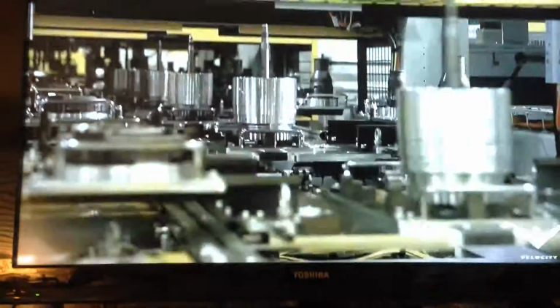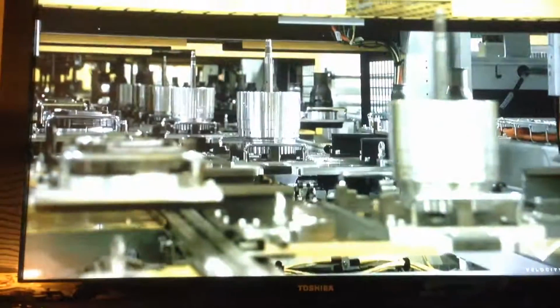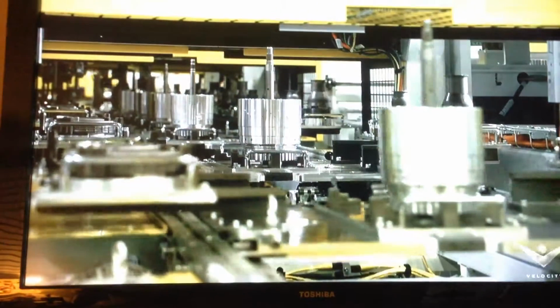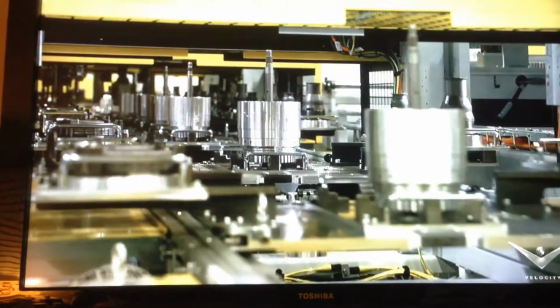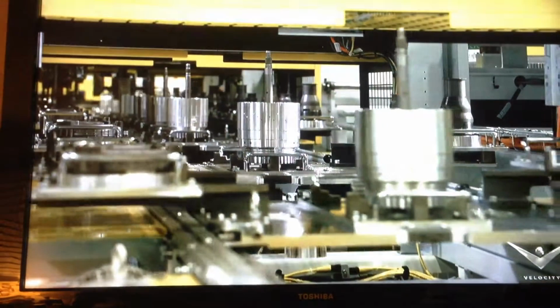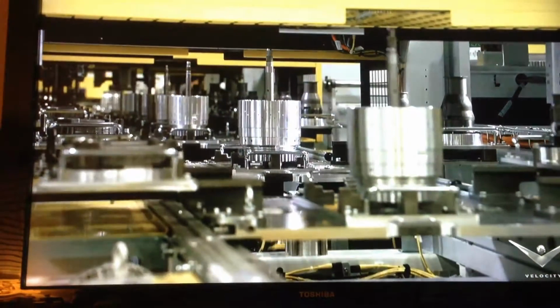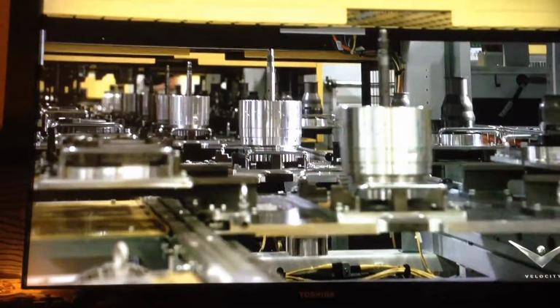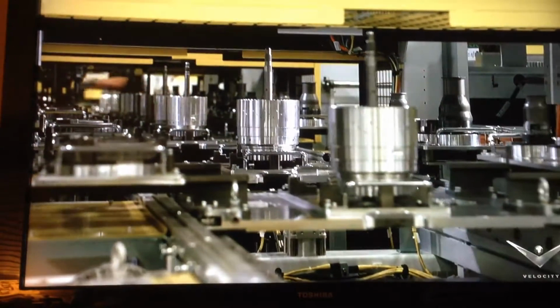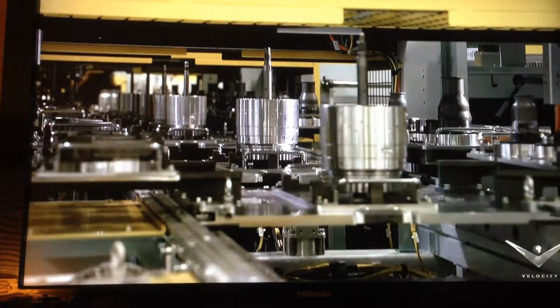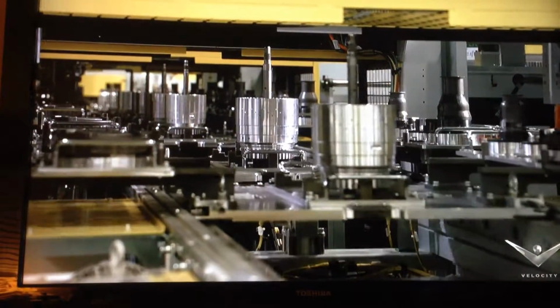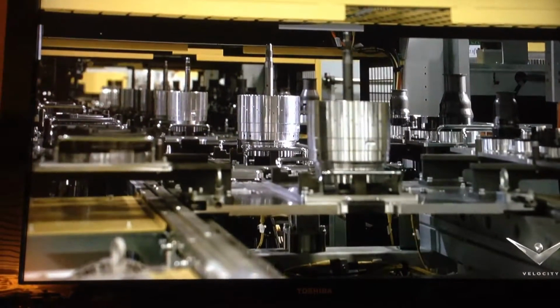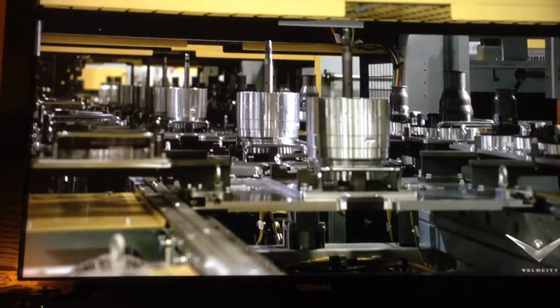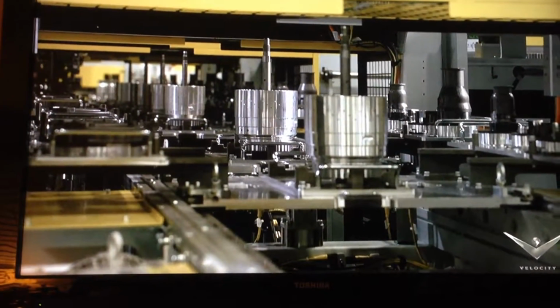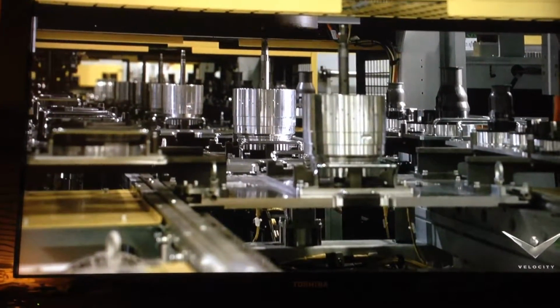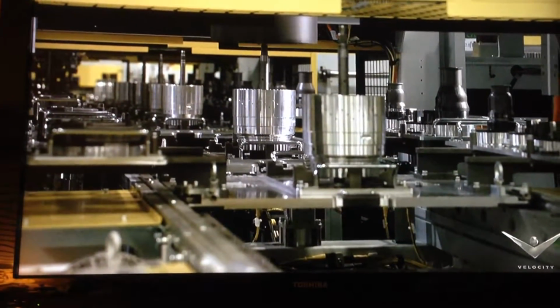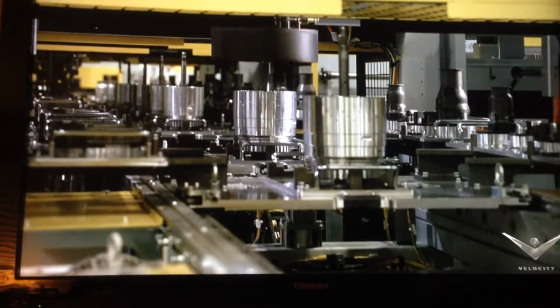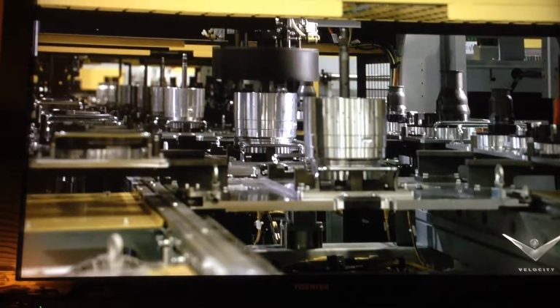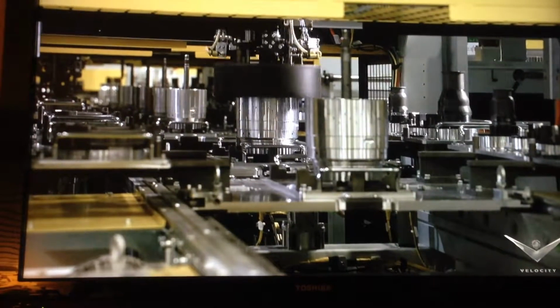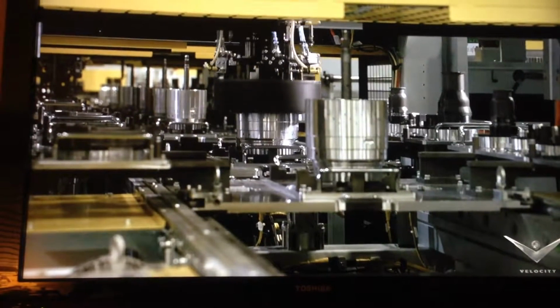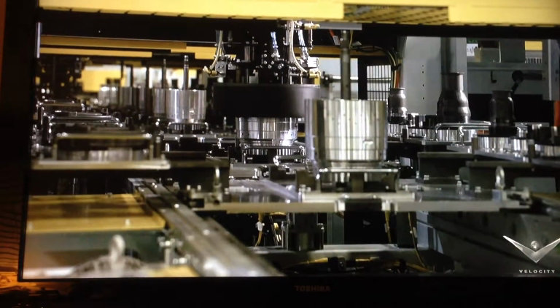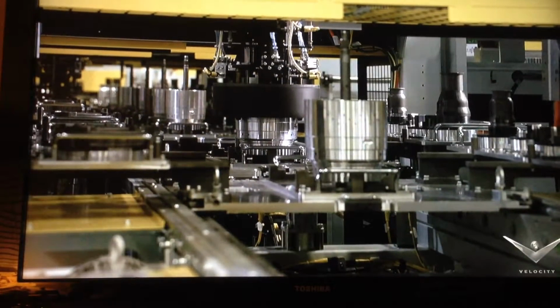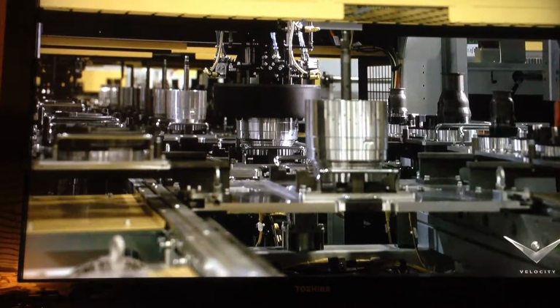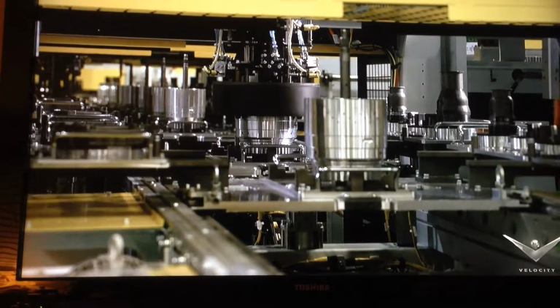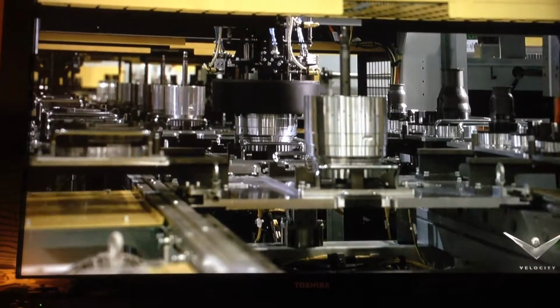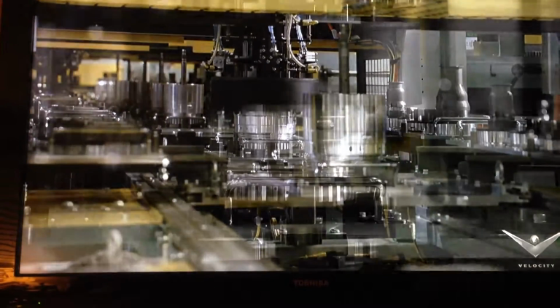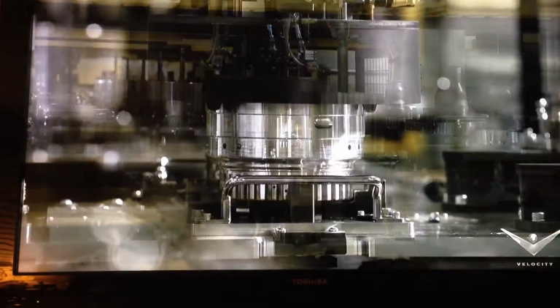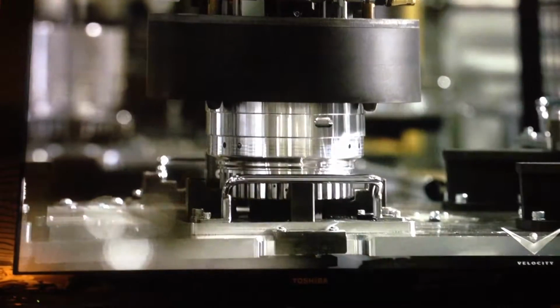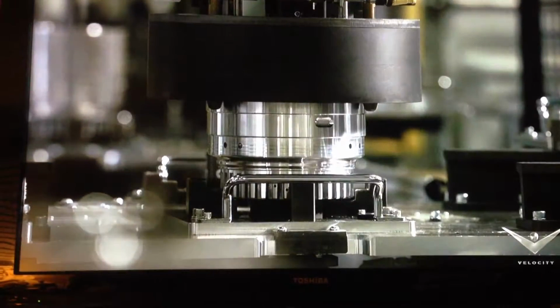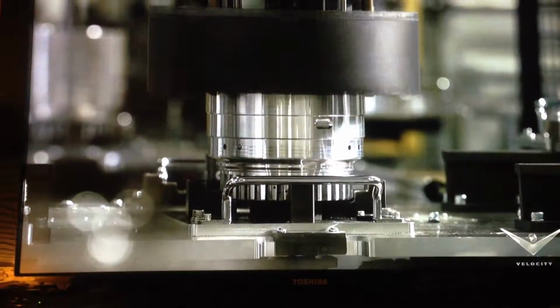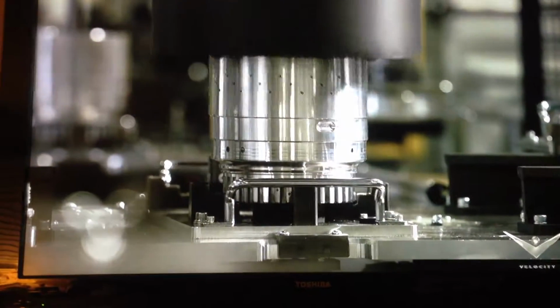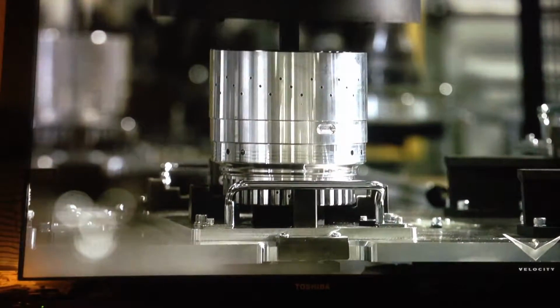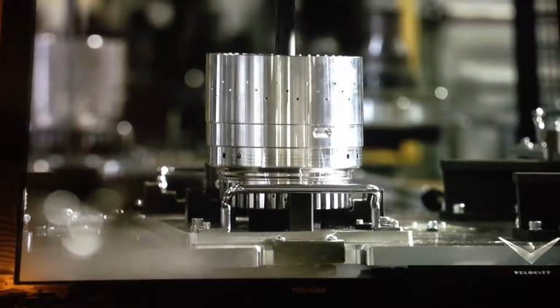As the pallets move, the CNC gantry goes to work, measuring the pack travel and selecting the correct snap rings to install.